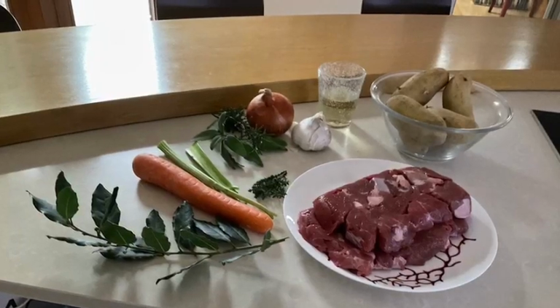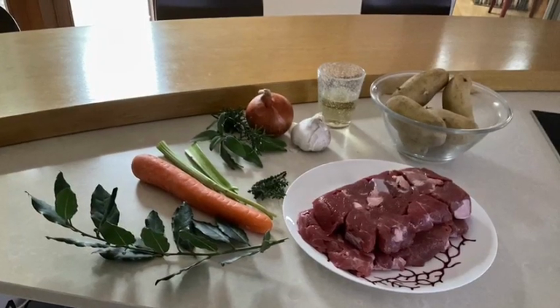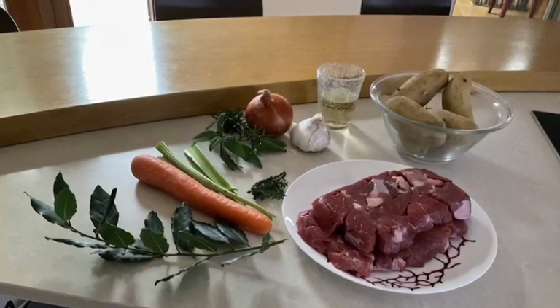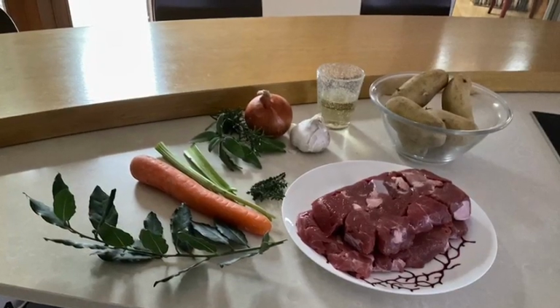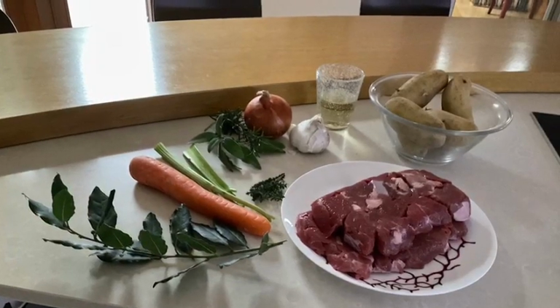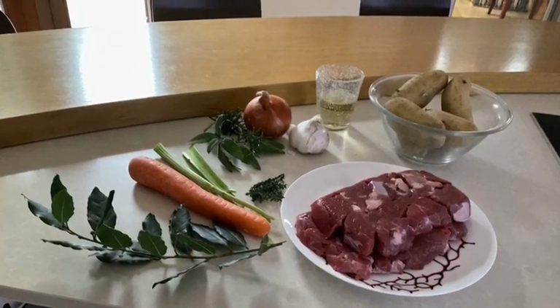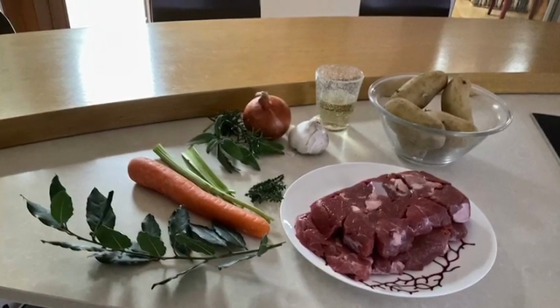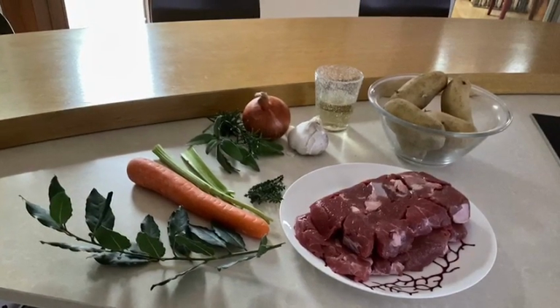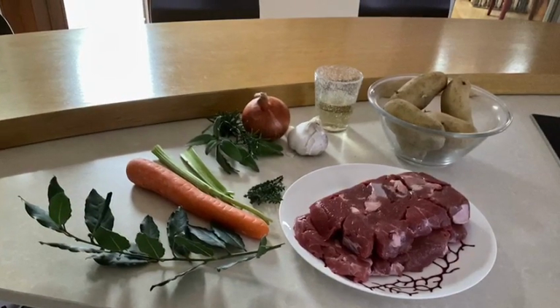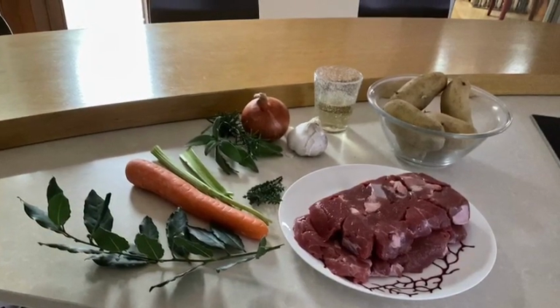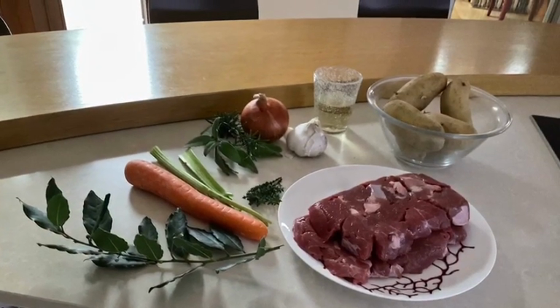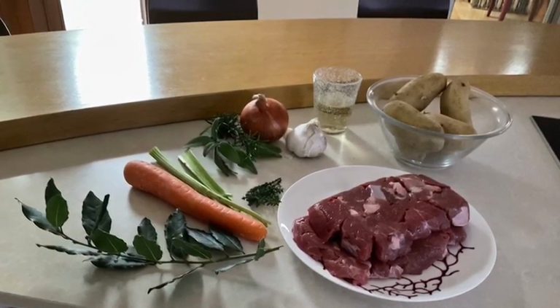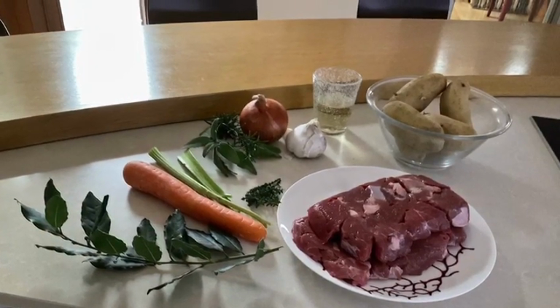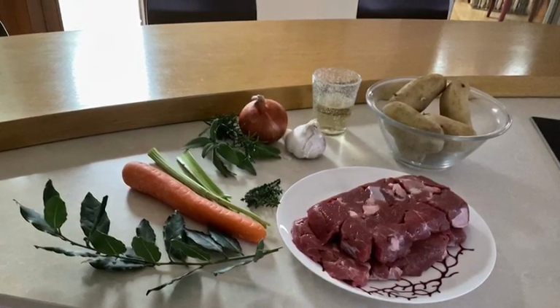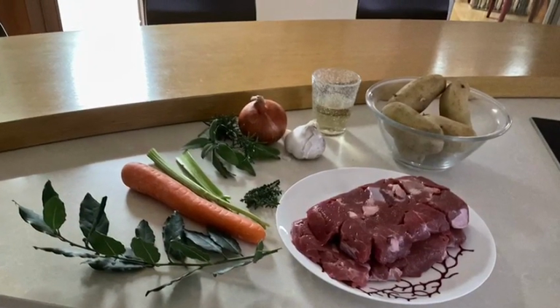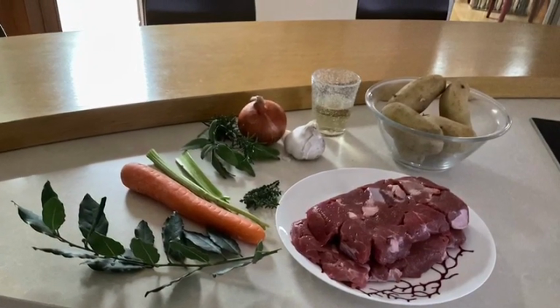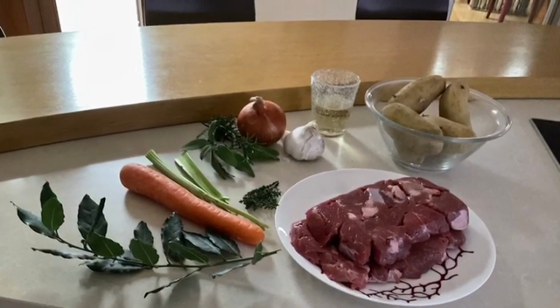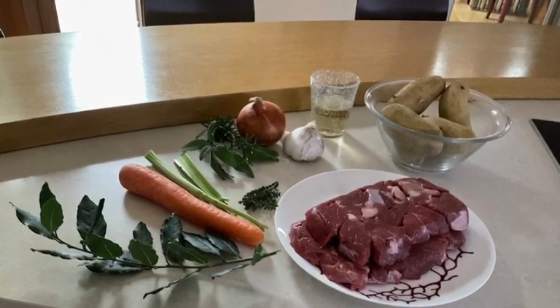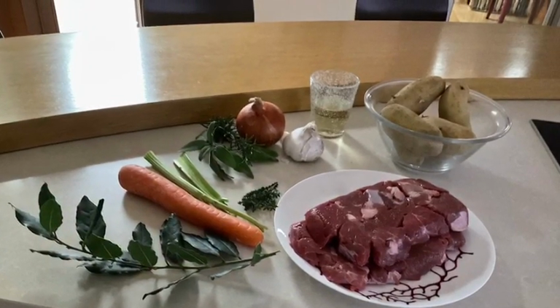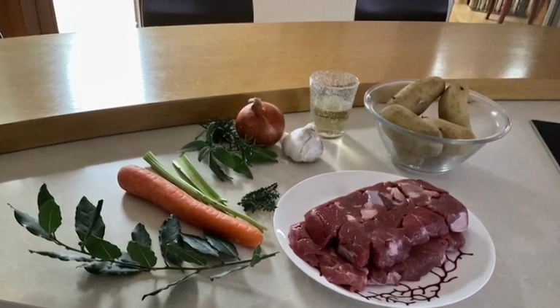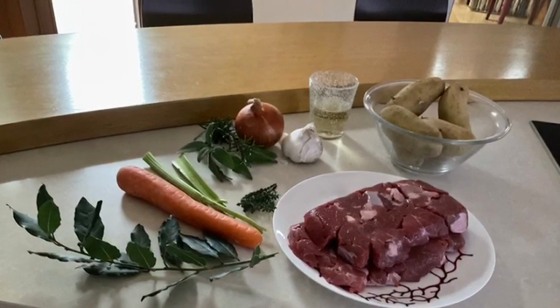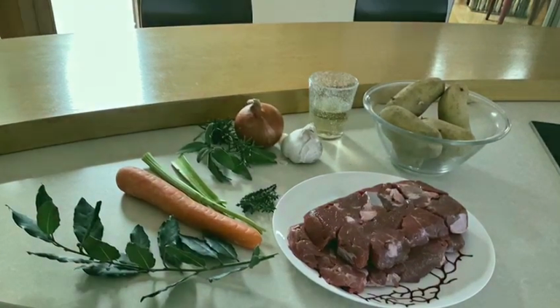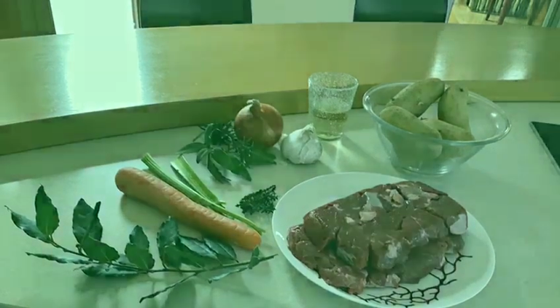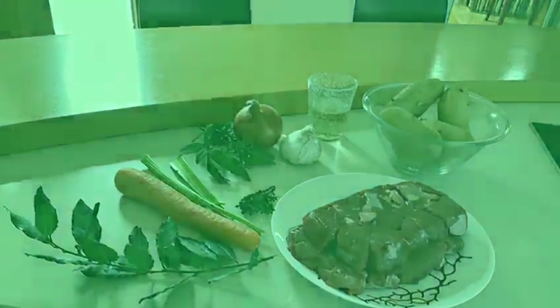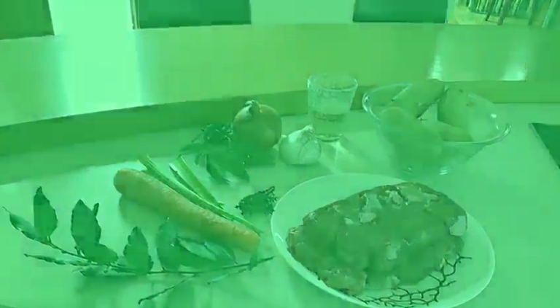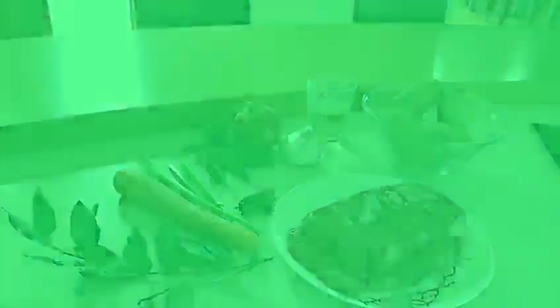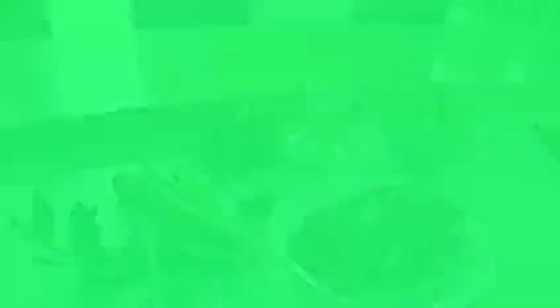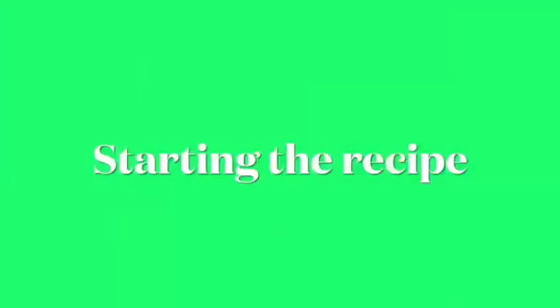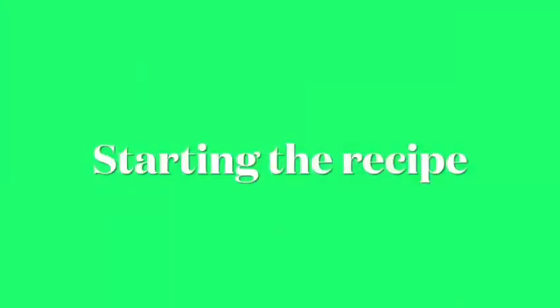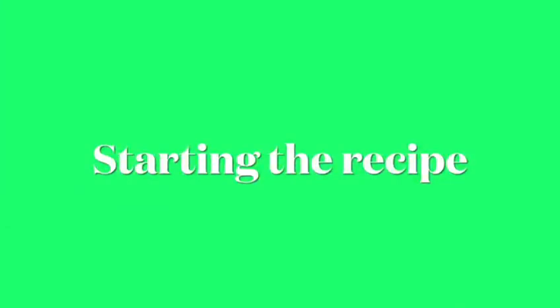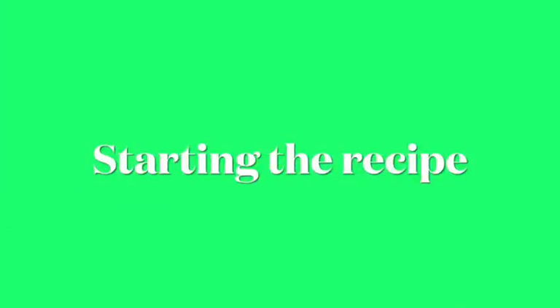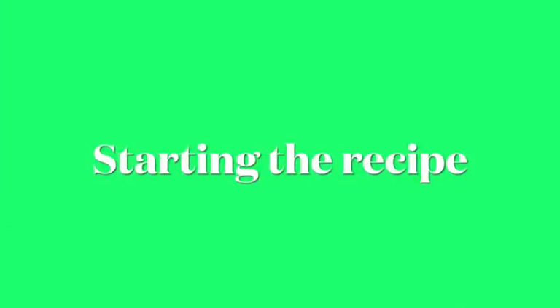Hi everyone, we are in the kitchen of our group and we are starting the recipe.